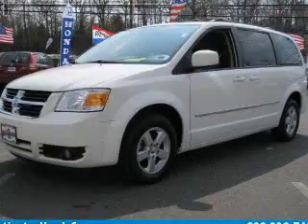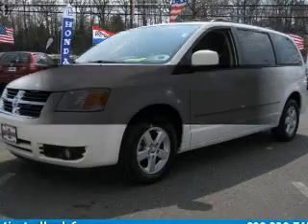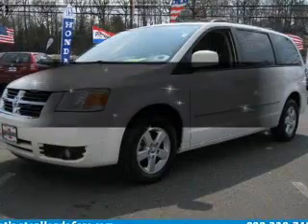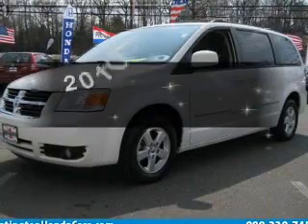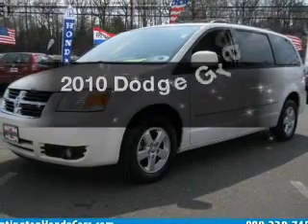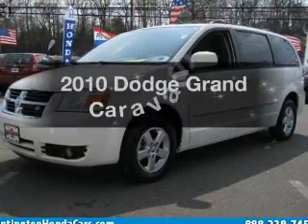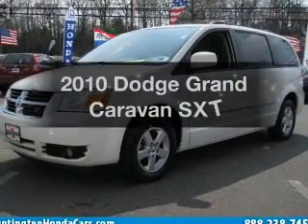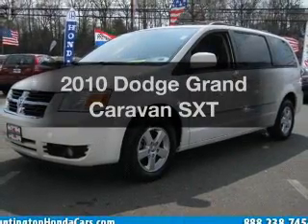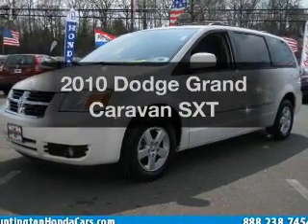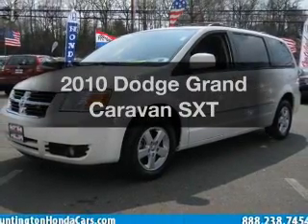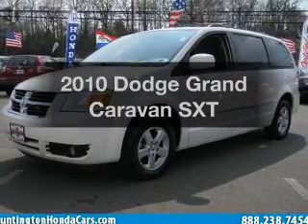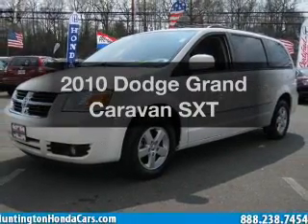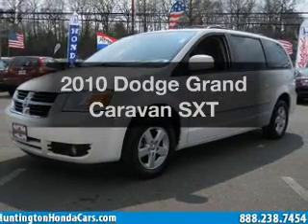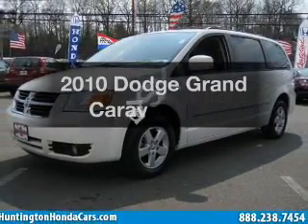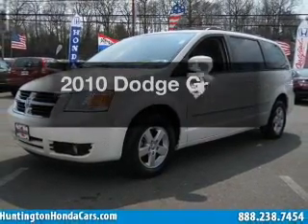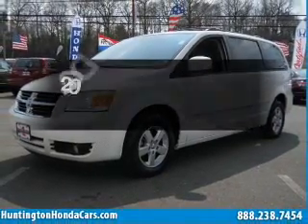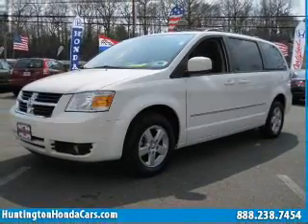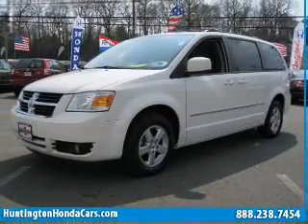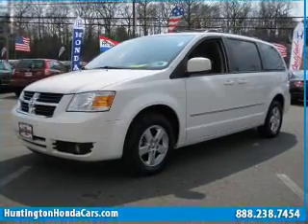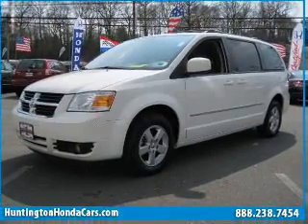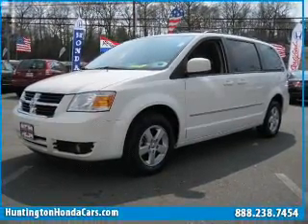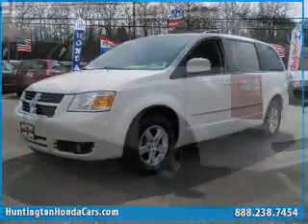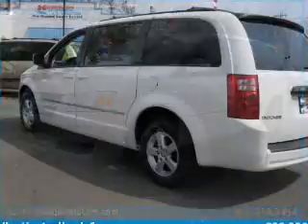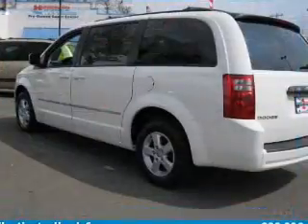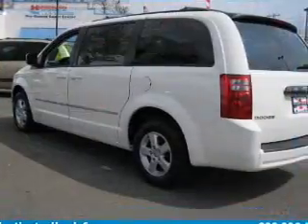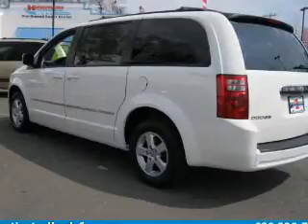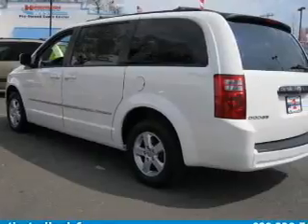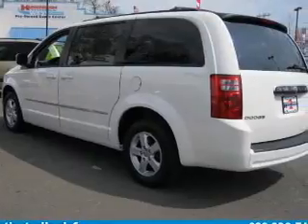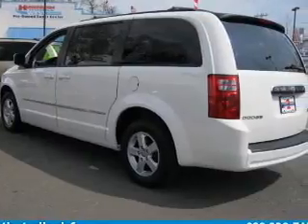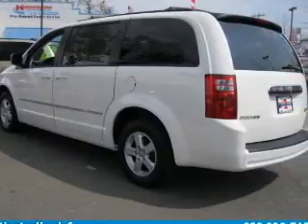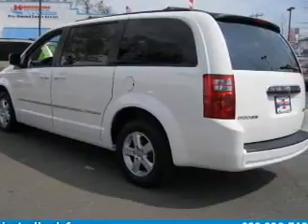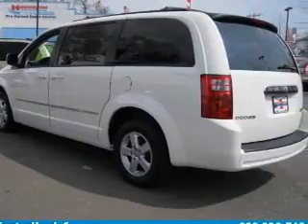Presenting the 2010 Dodge Grand Caravan. Travel the roads in style and comfort in this great vehicle.